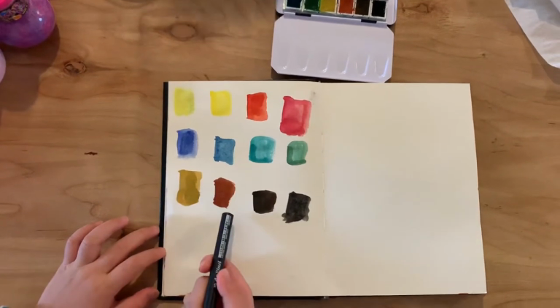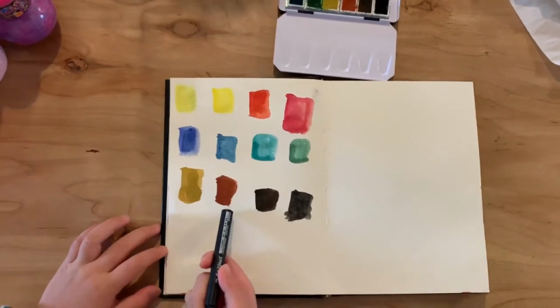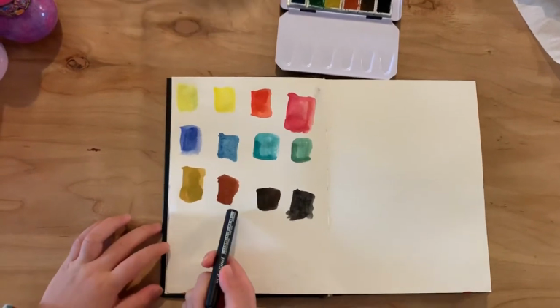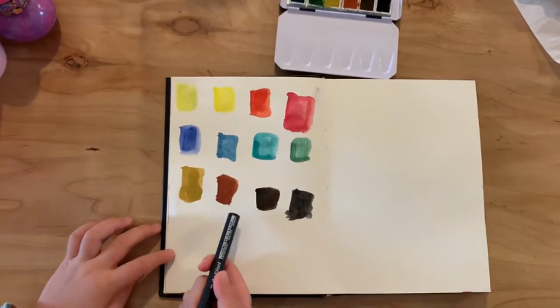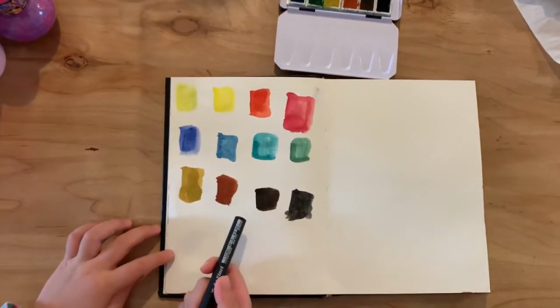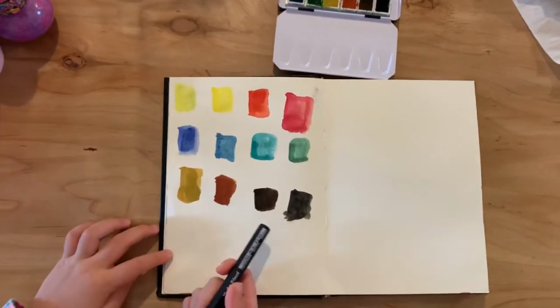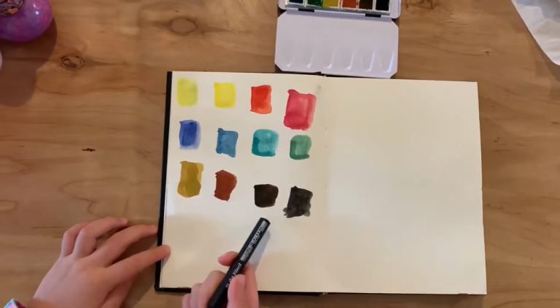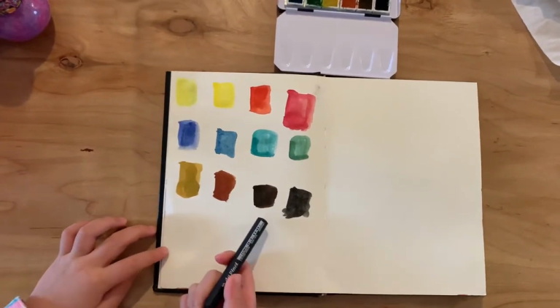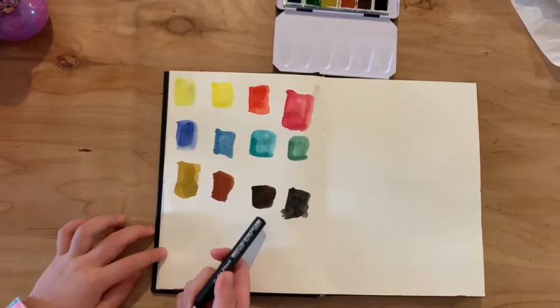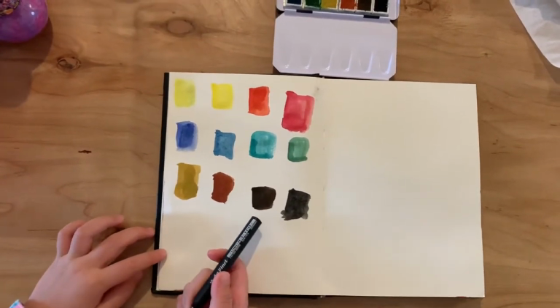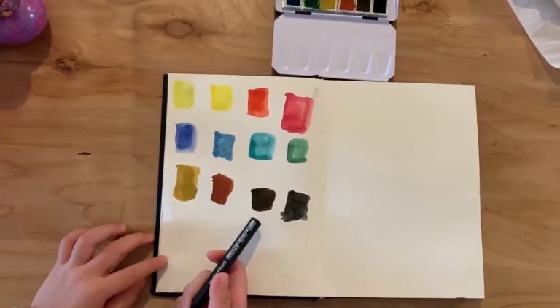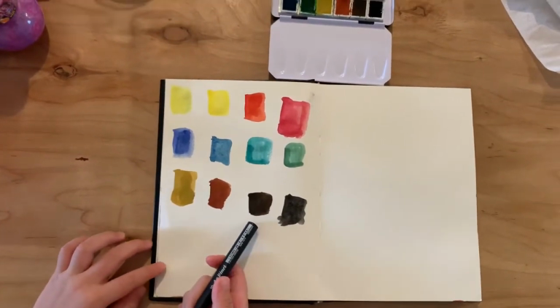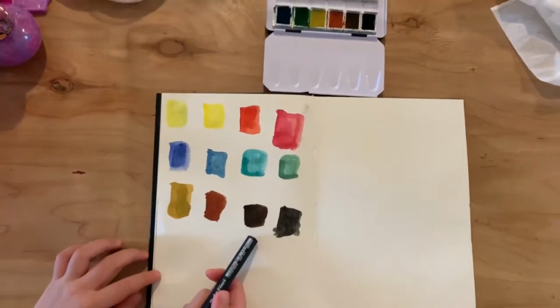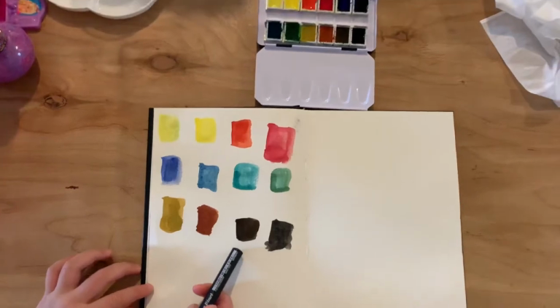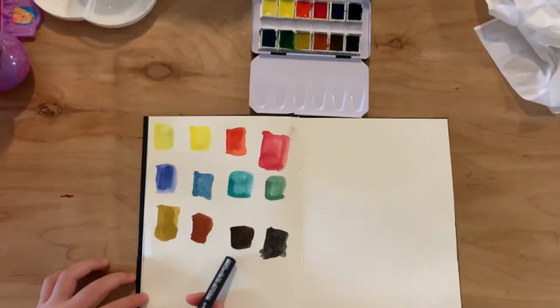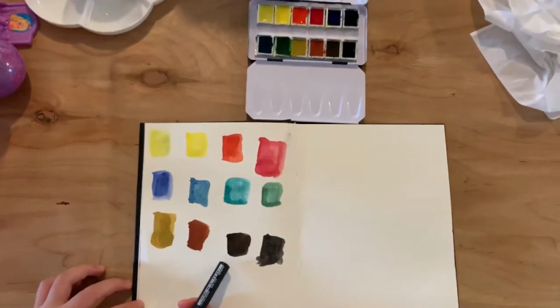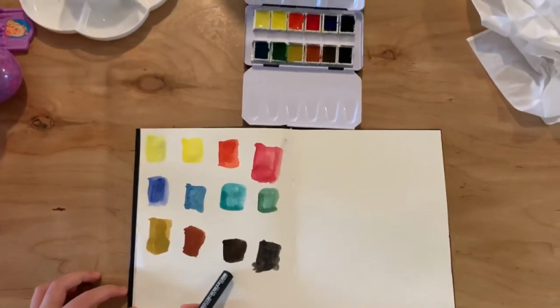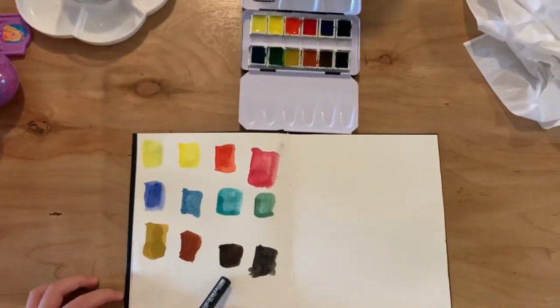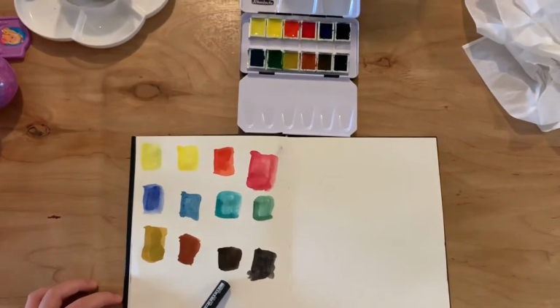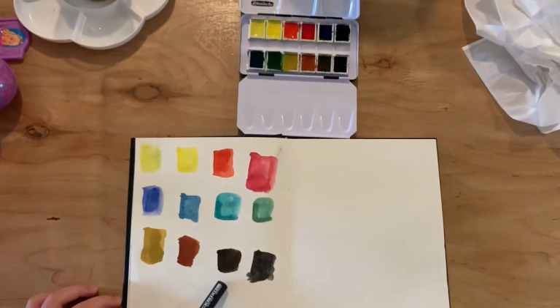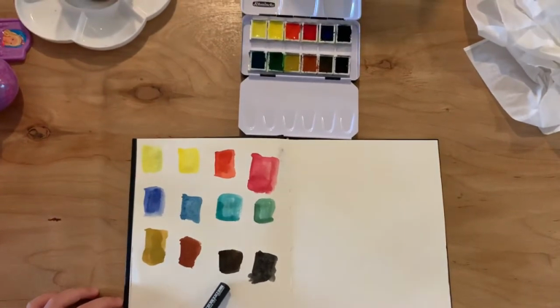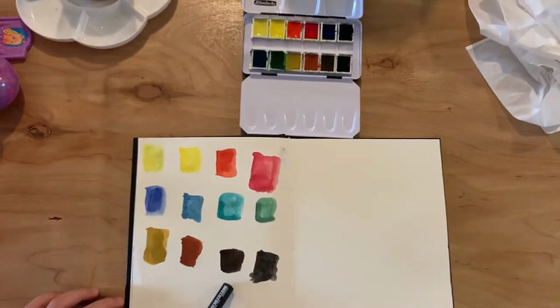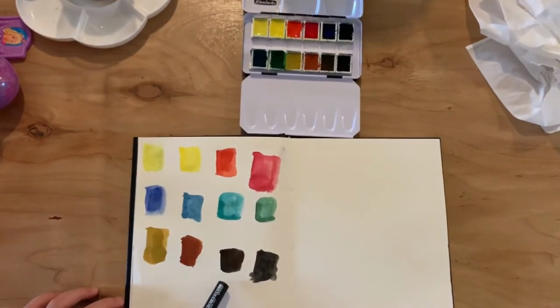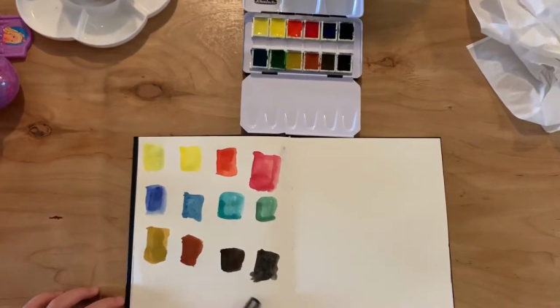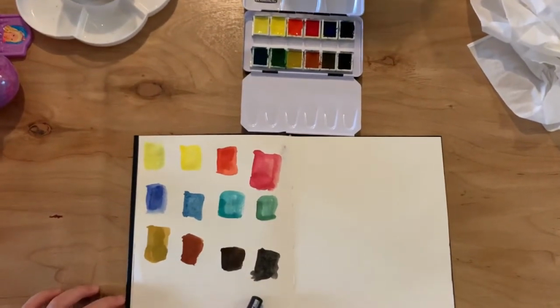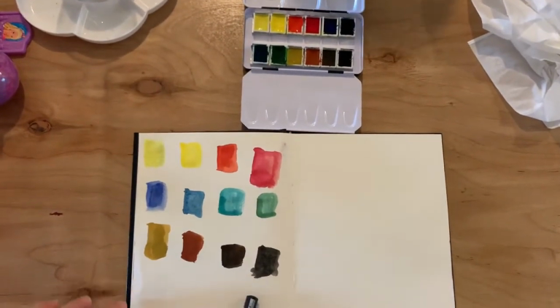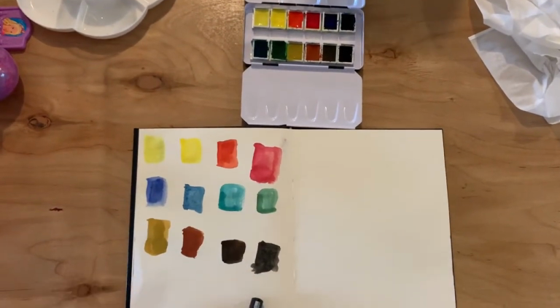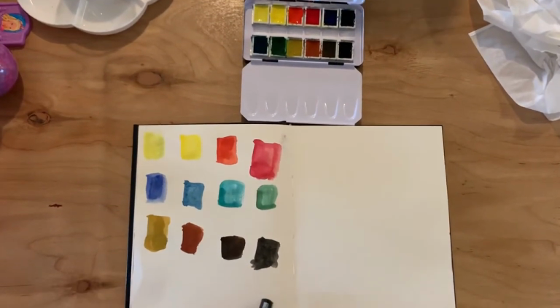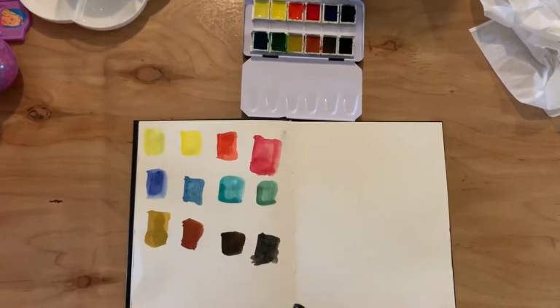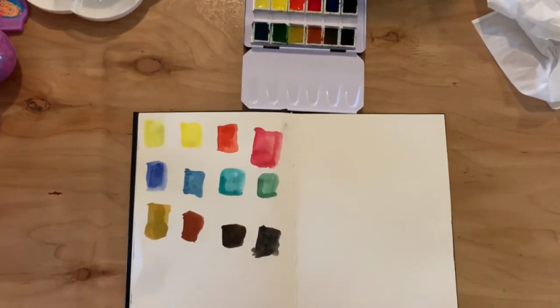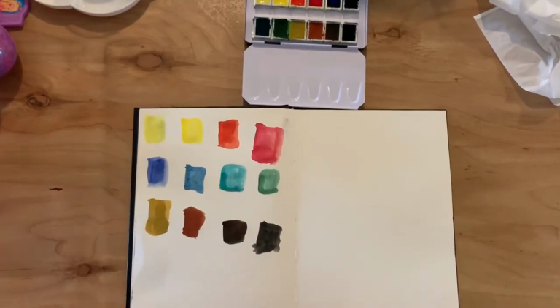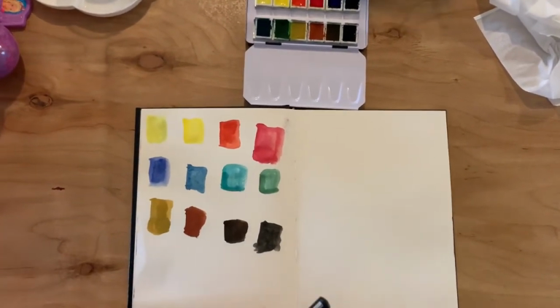This is dark brown, this is light black, this is dark black.